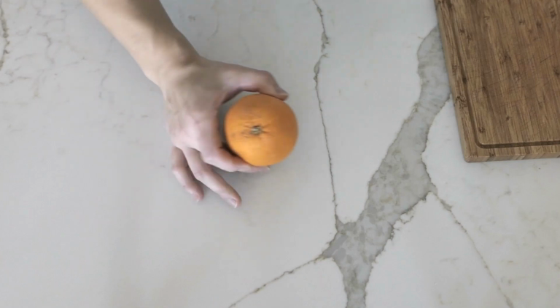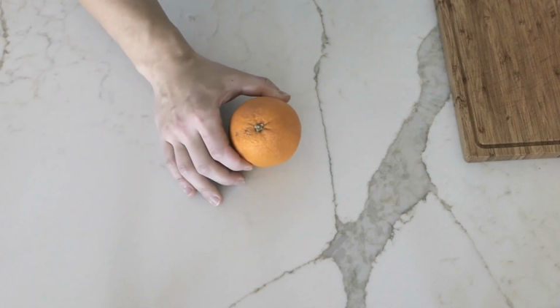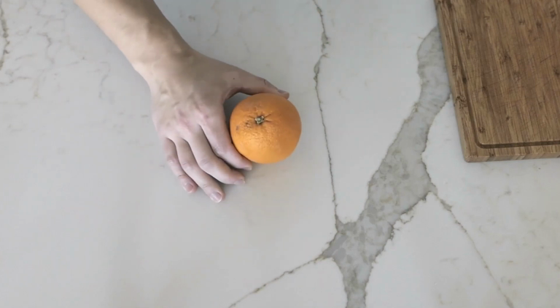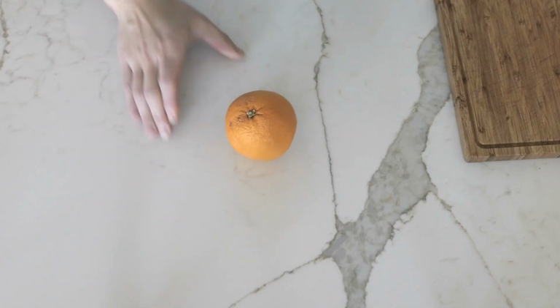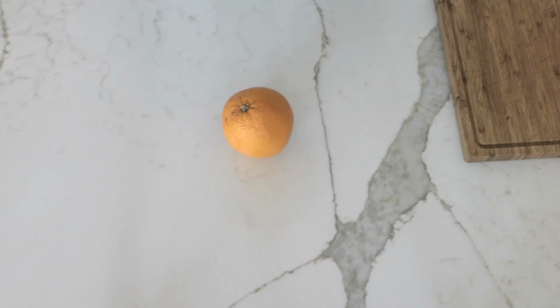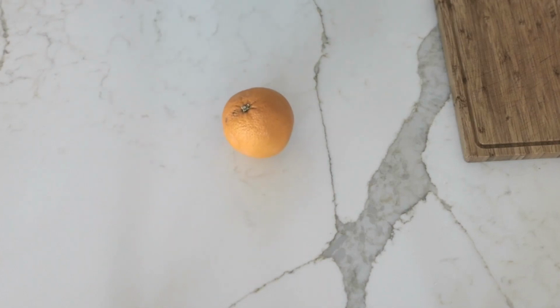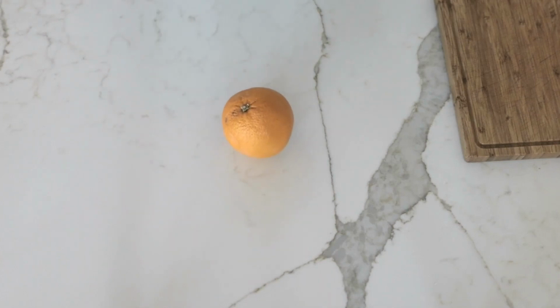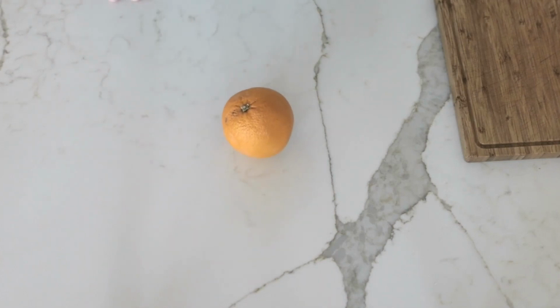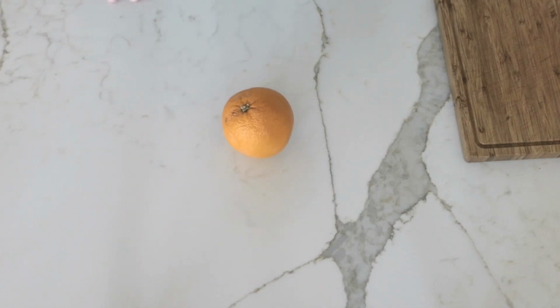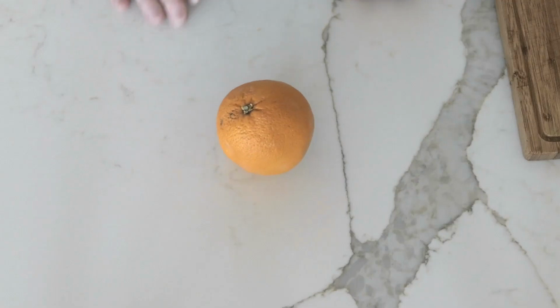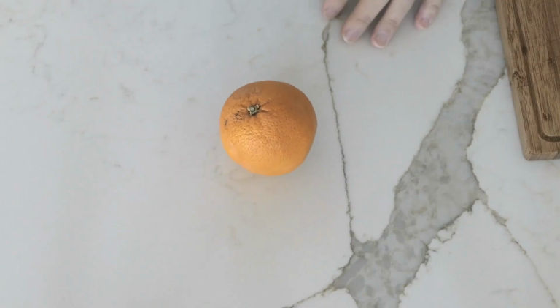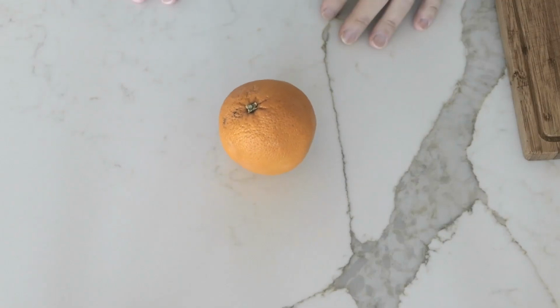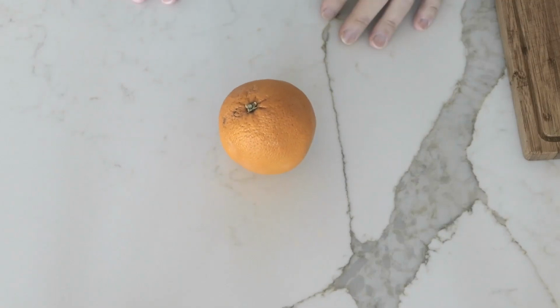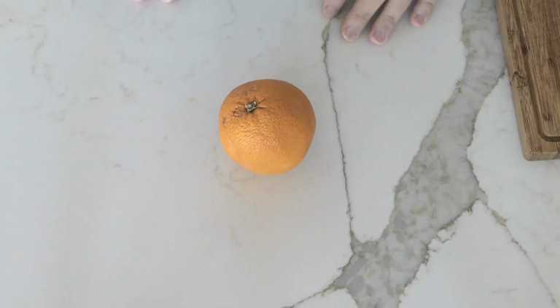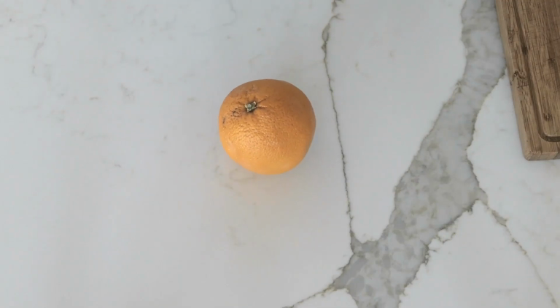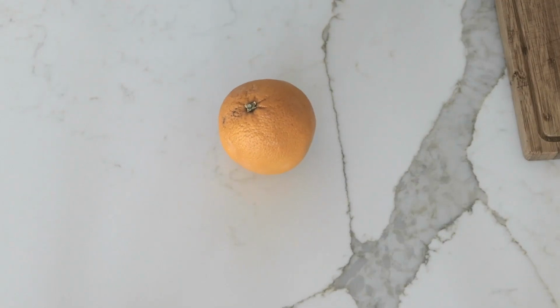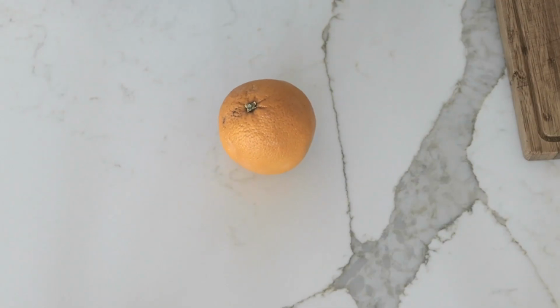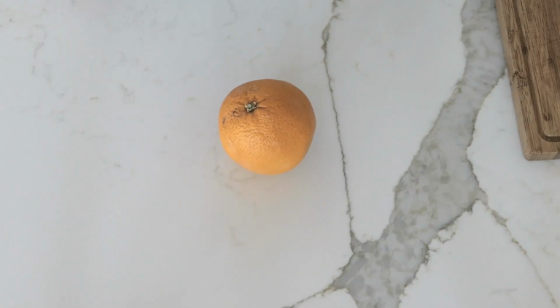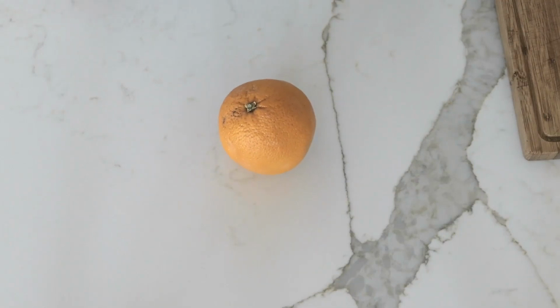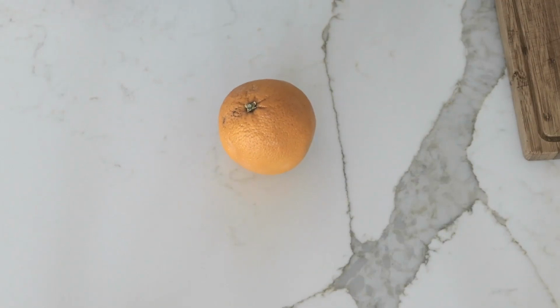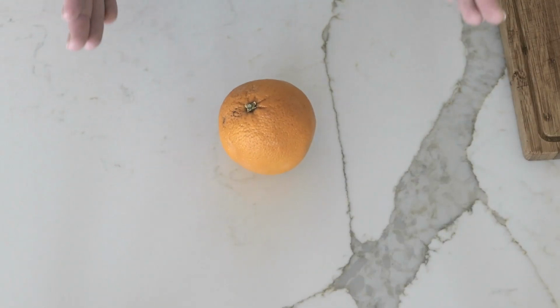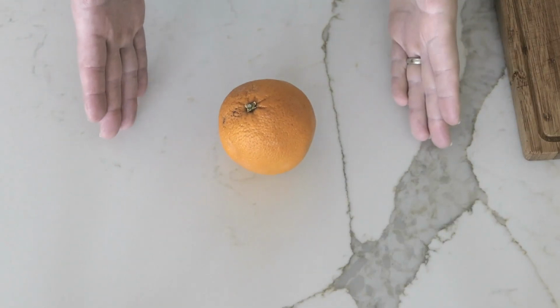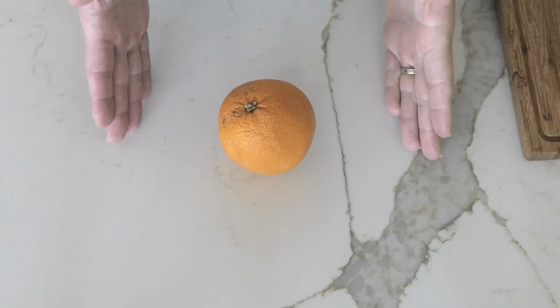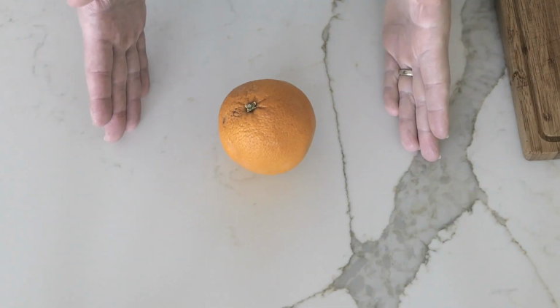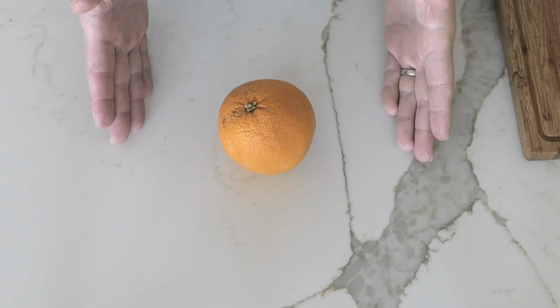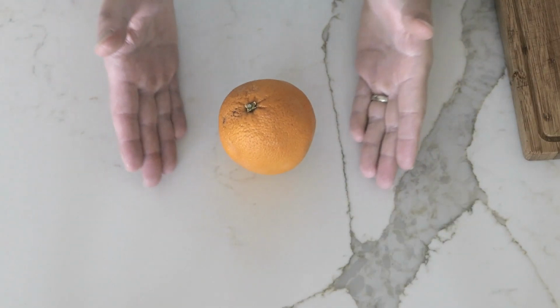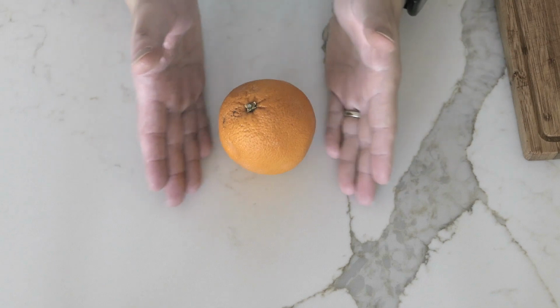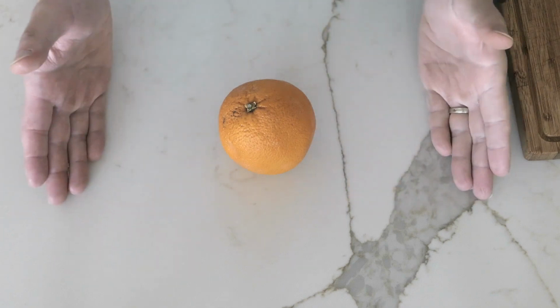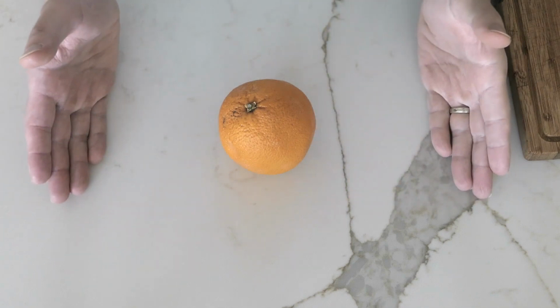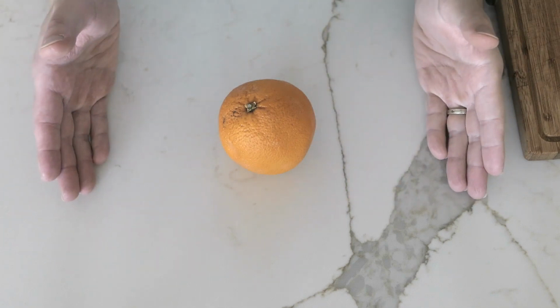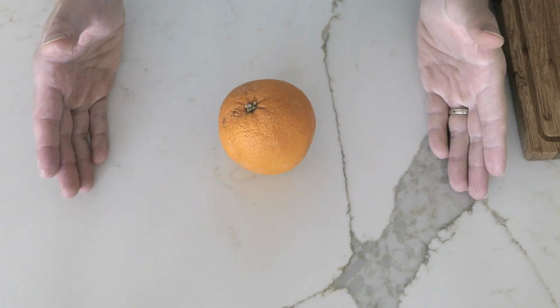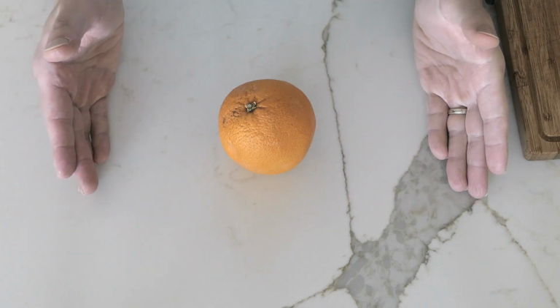So this is an orange, right? It's an orange. We understand how it works. We consume it in many, many different ways.